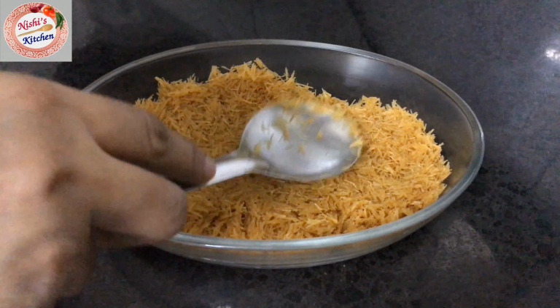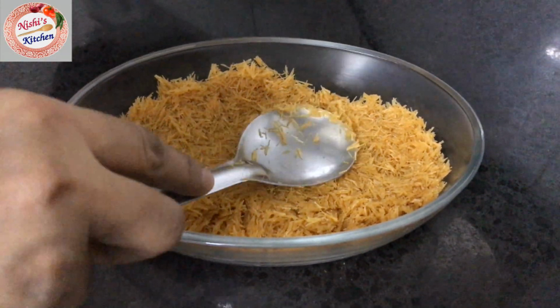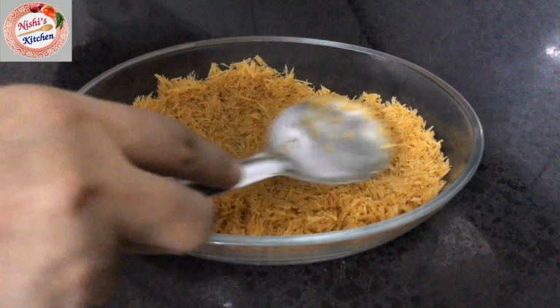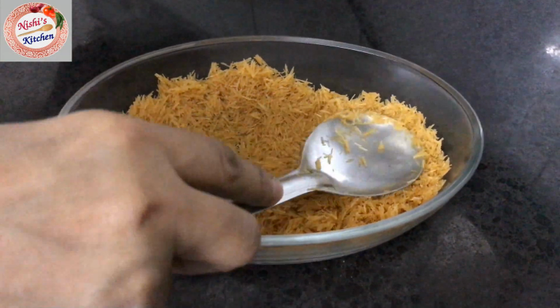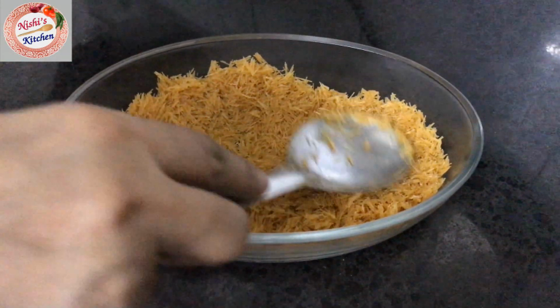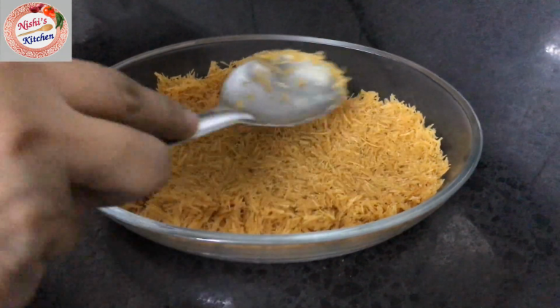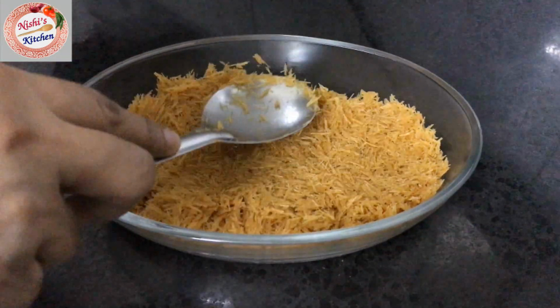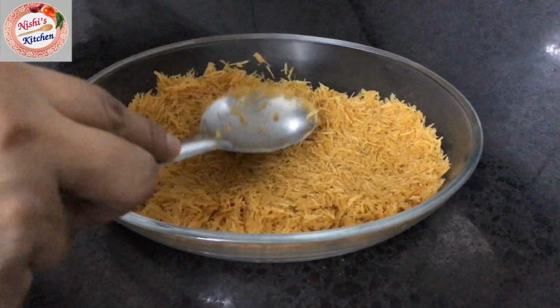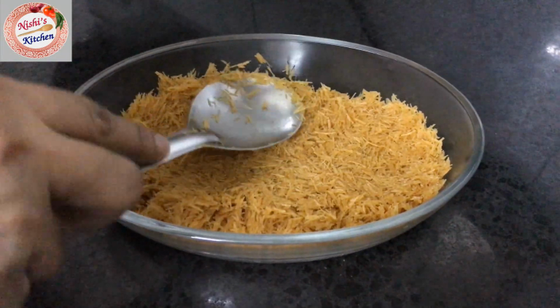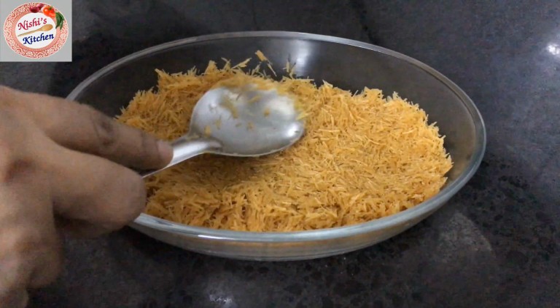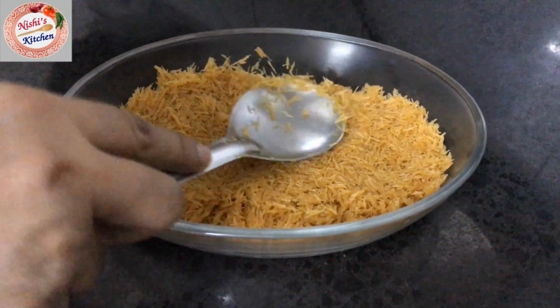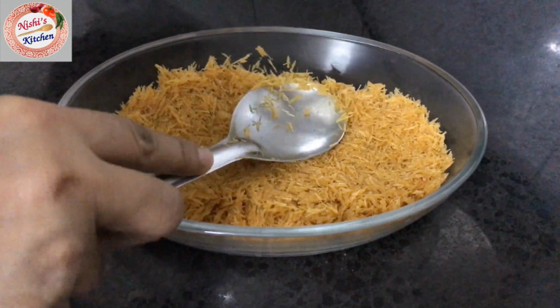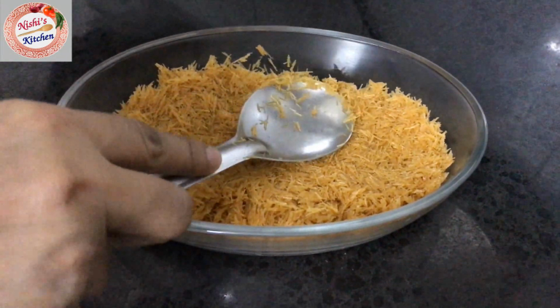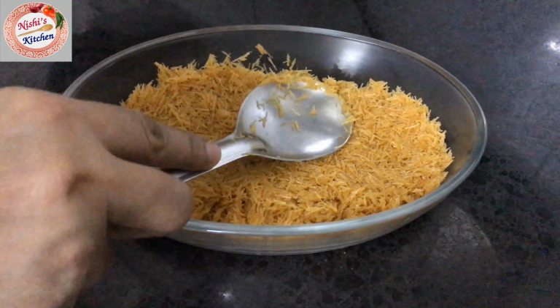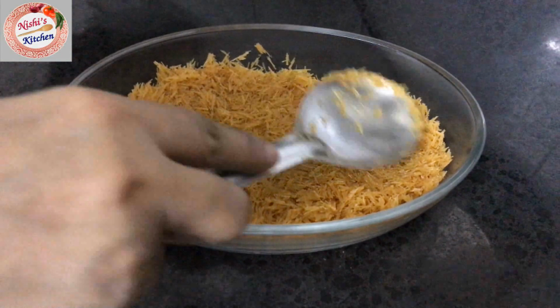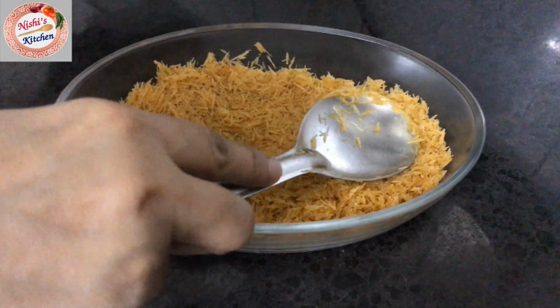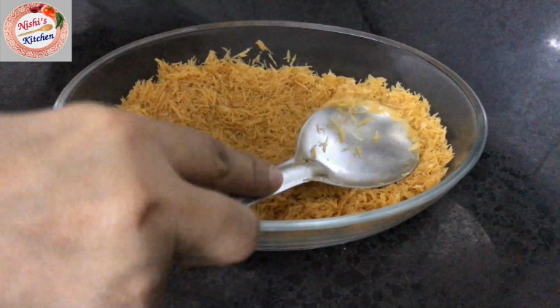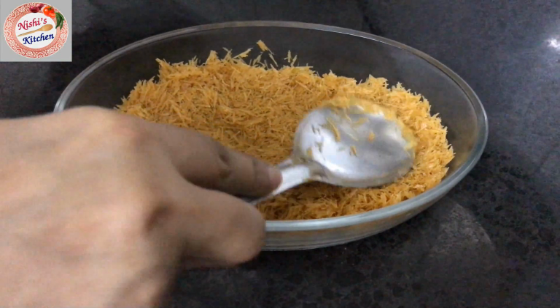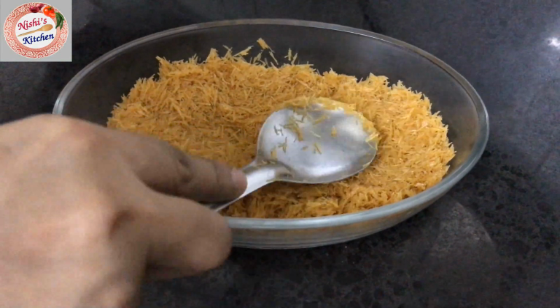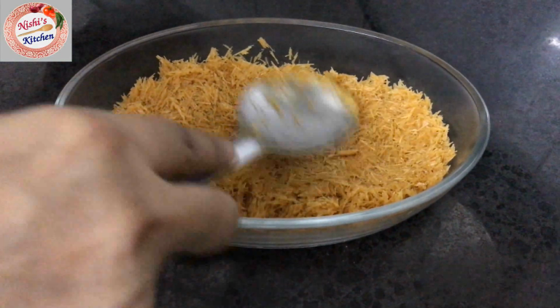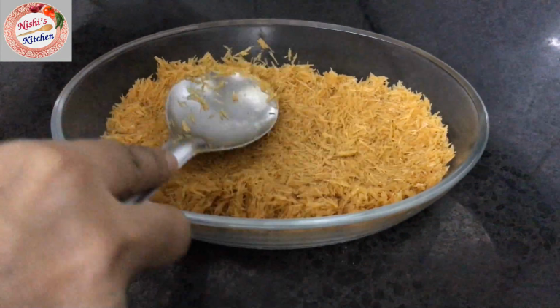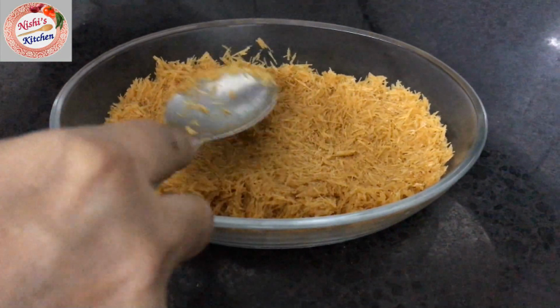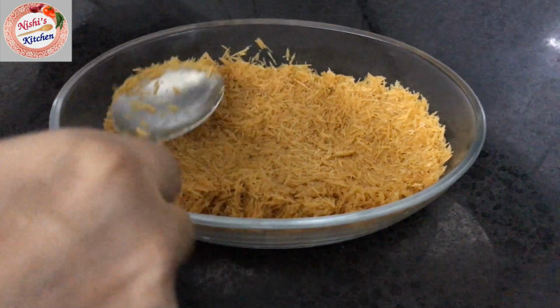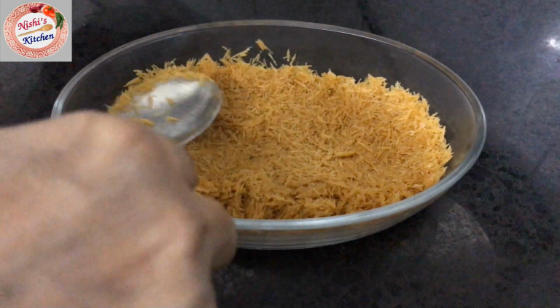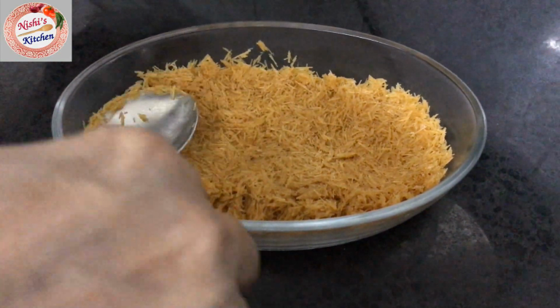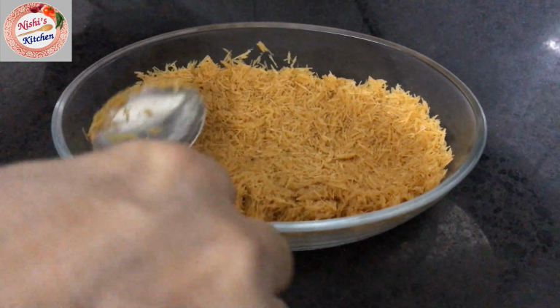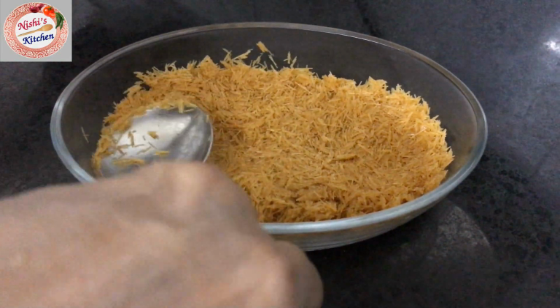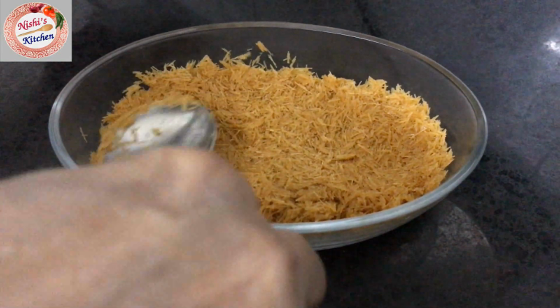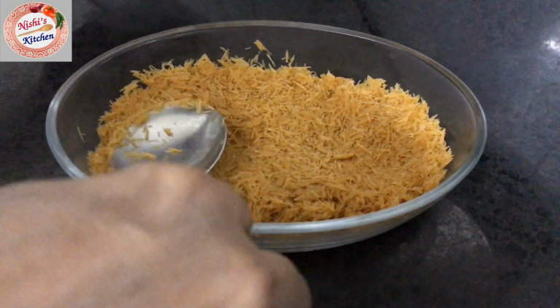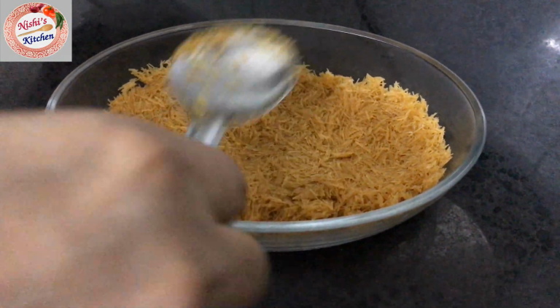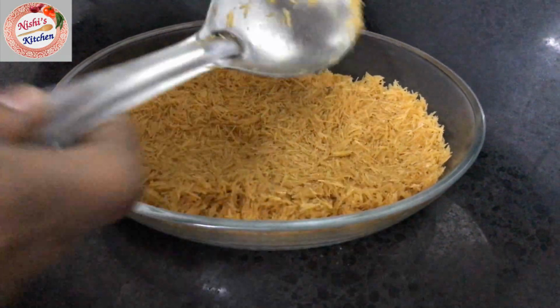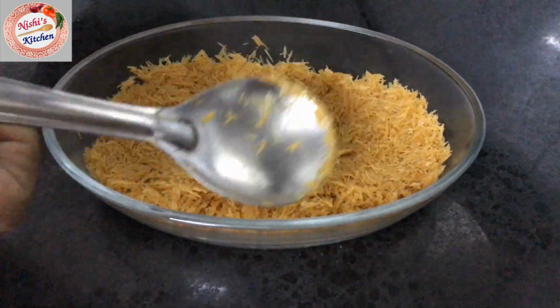I will add a little bit of butter and mix it up. Put it in a bowl and press it to level it.